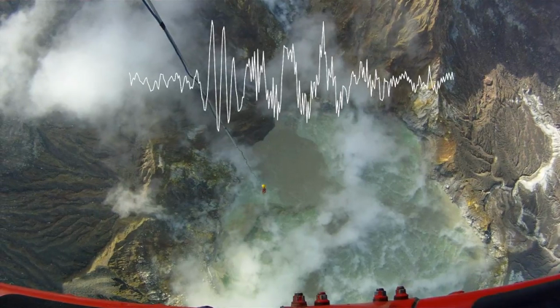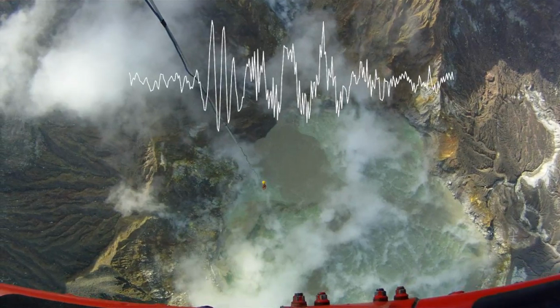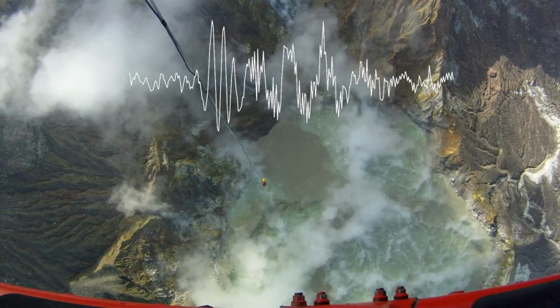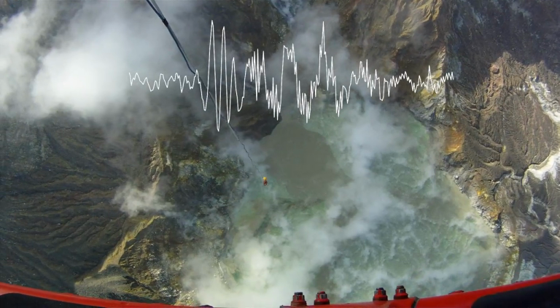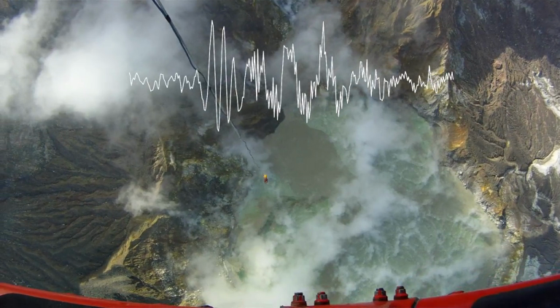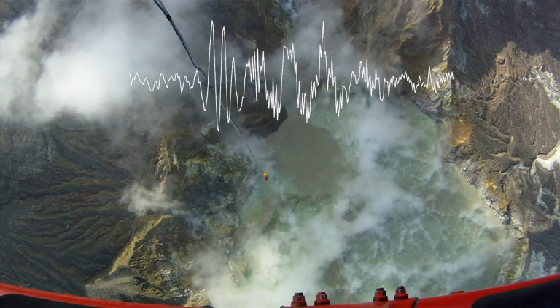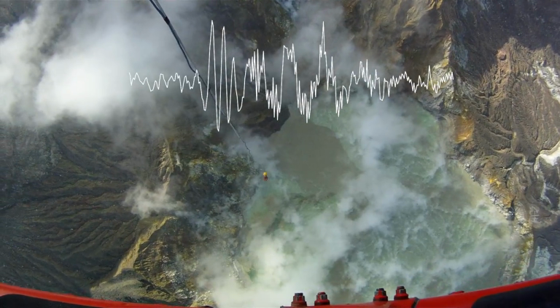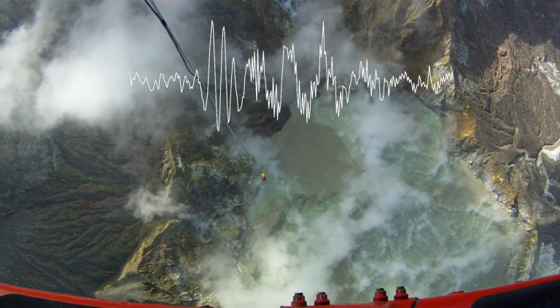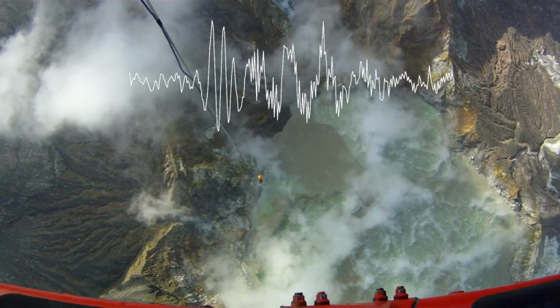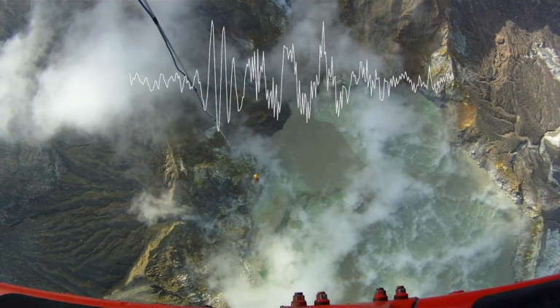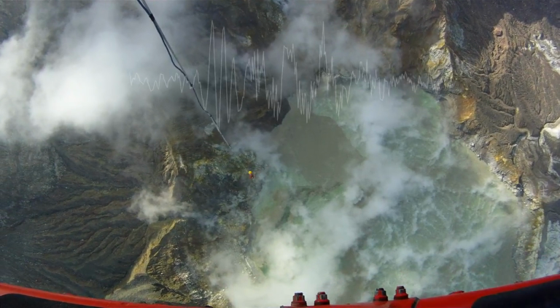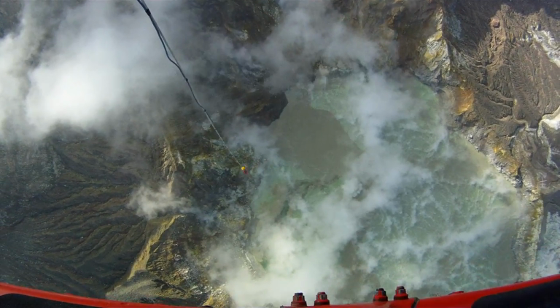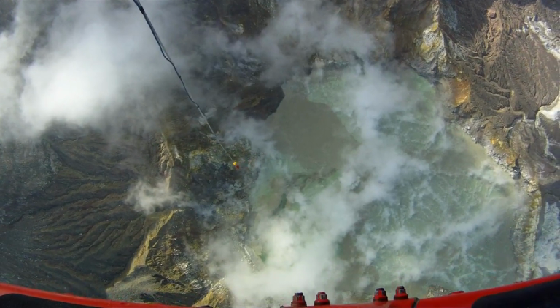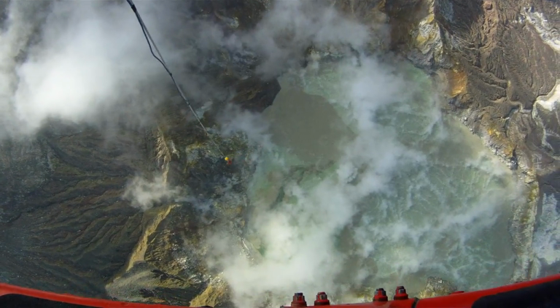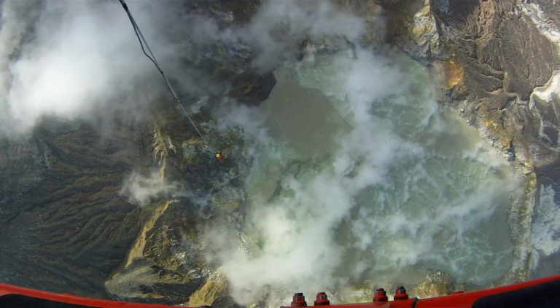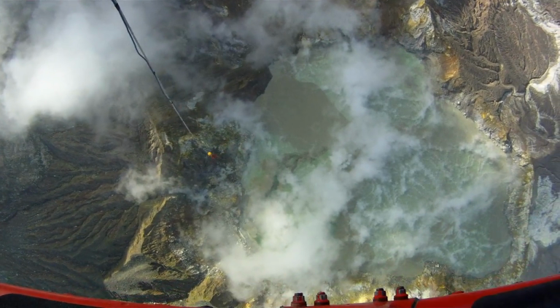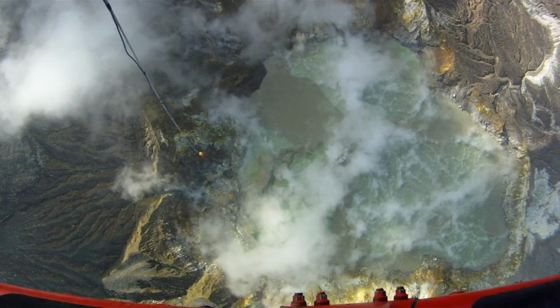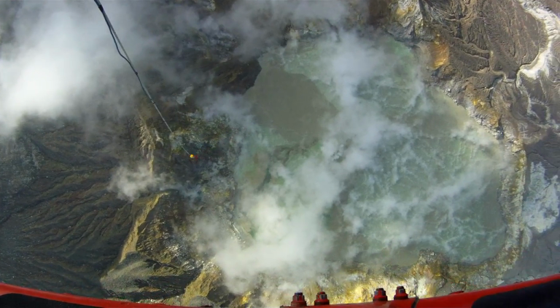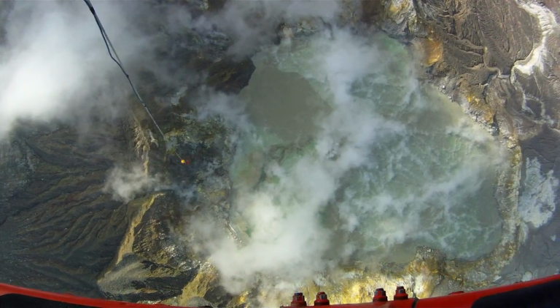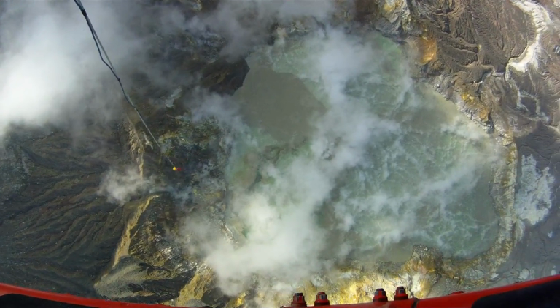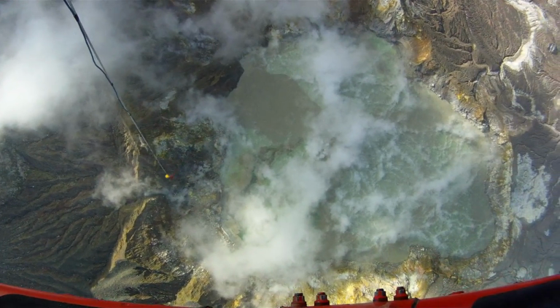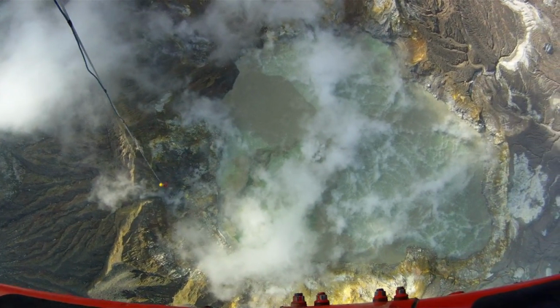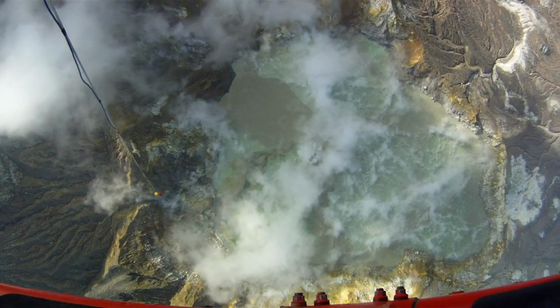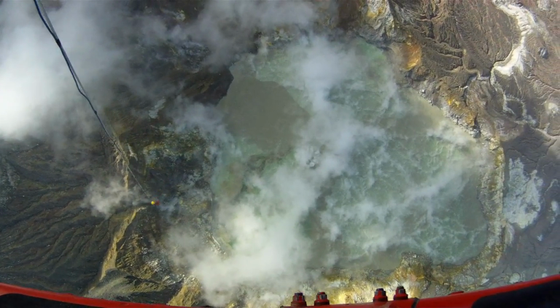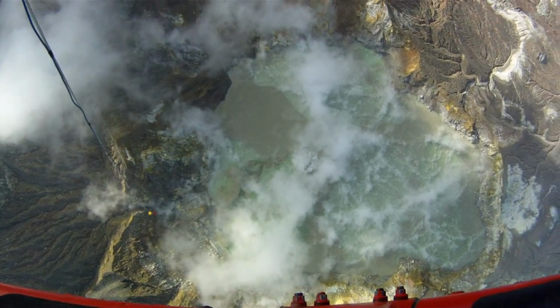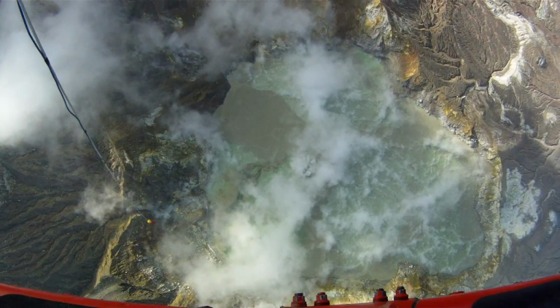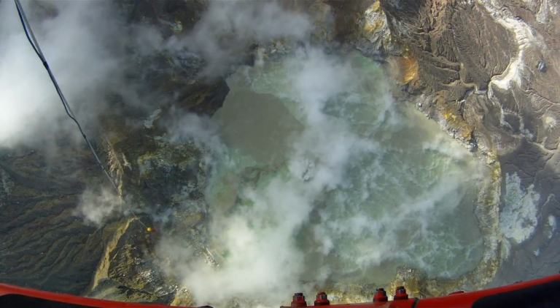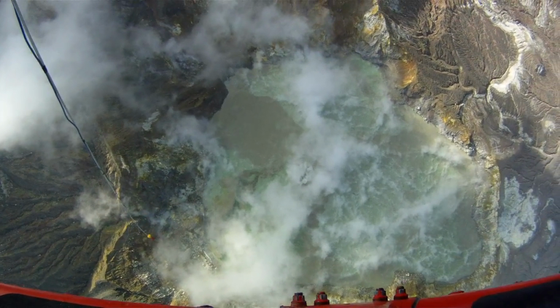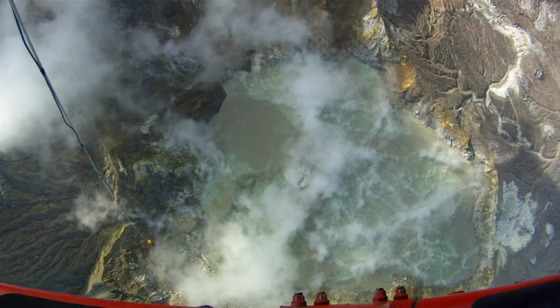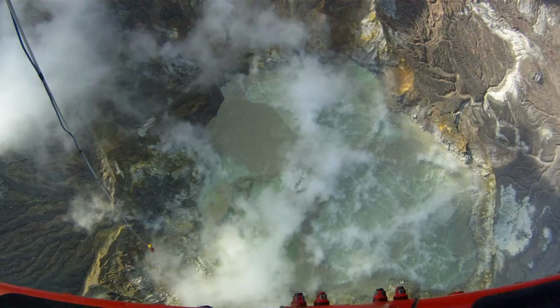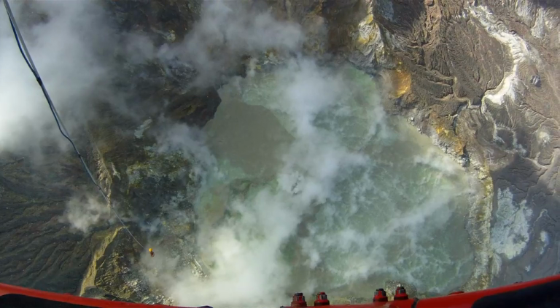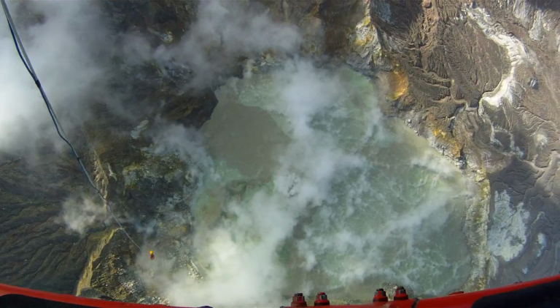Oh, what a flash! That was from 1,300 feet, guys.